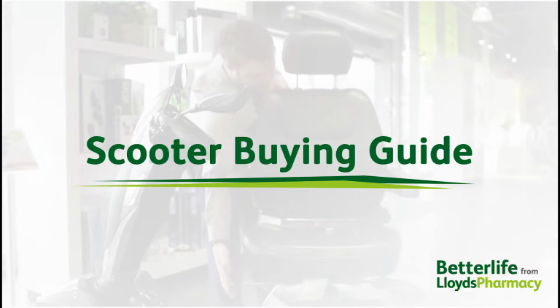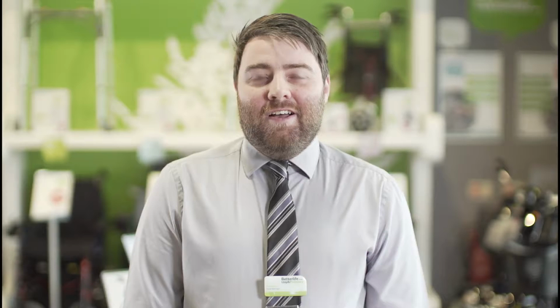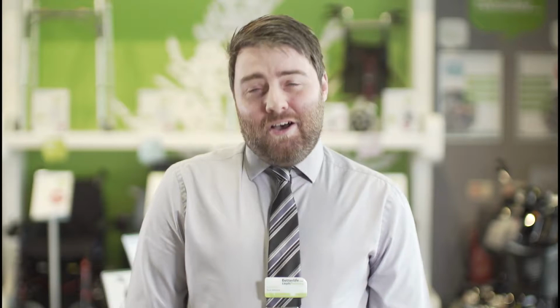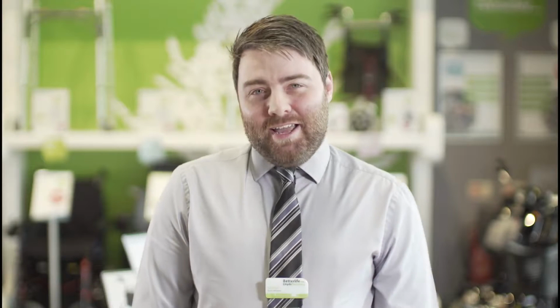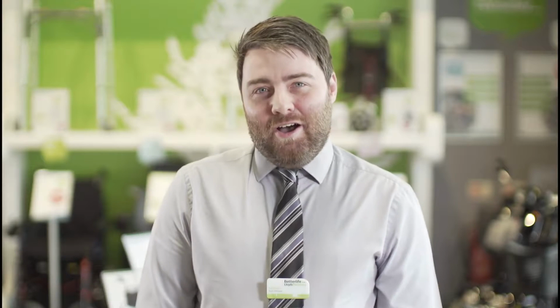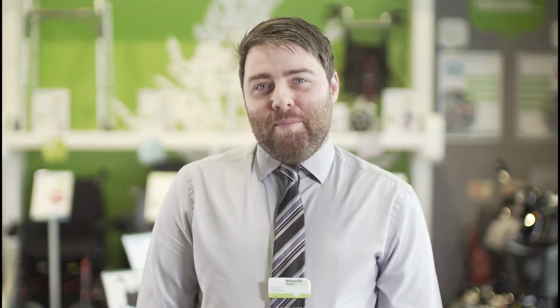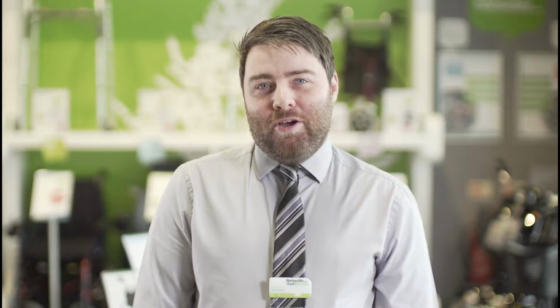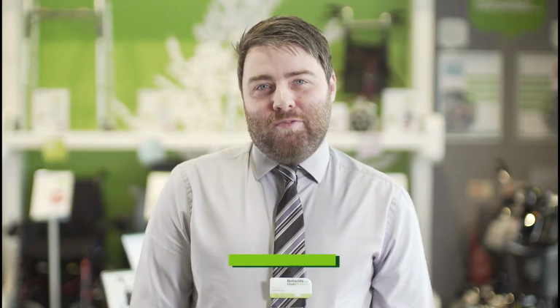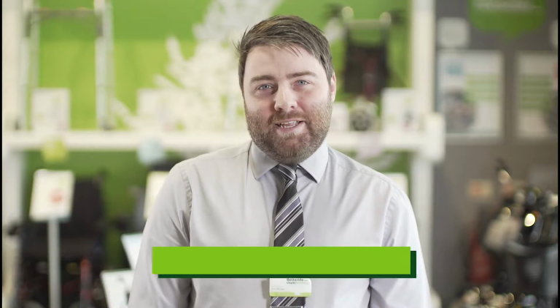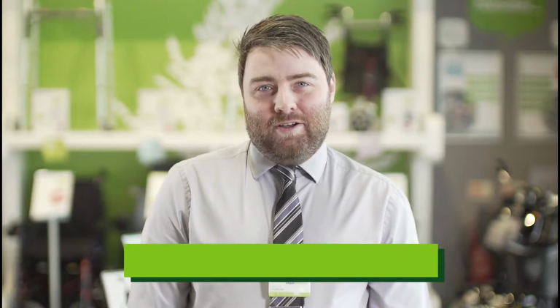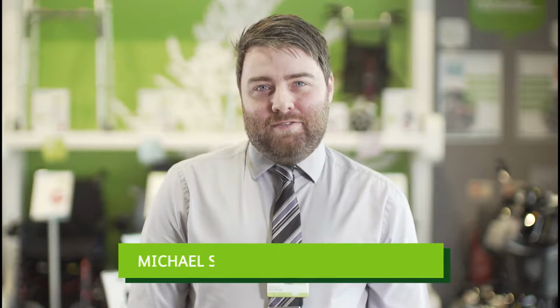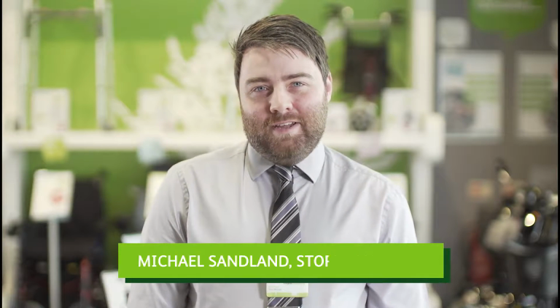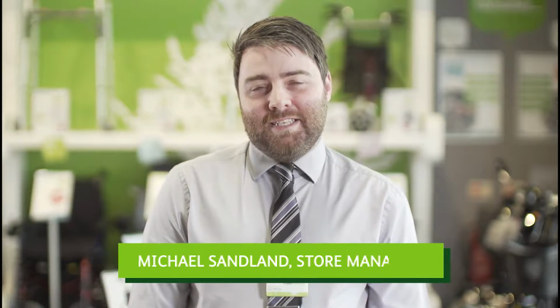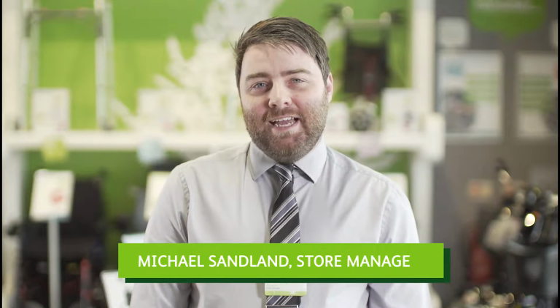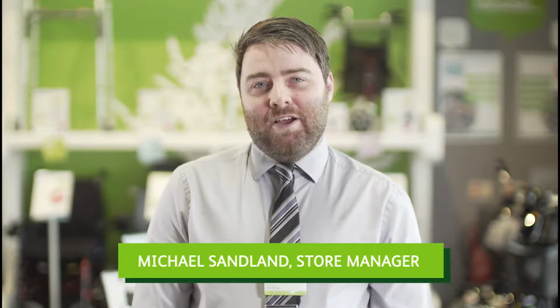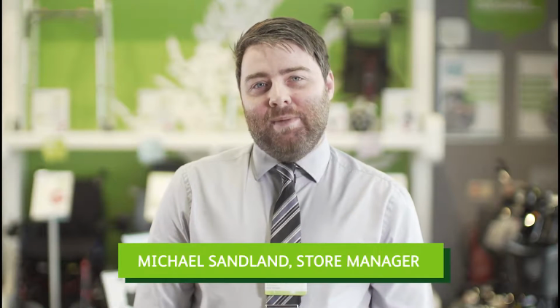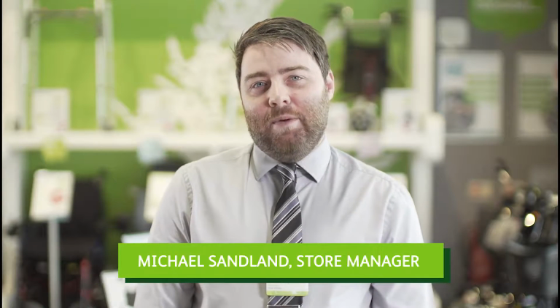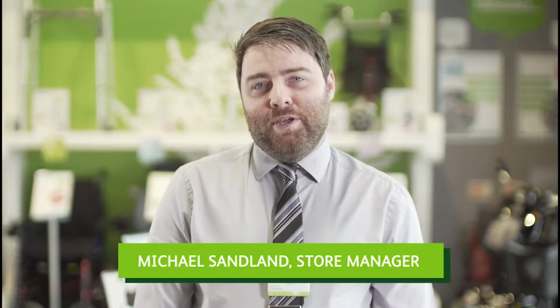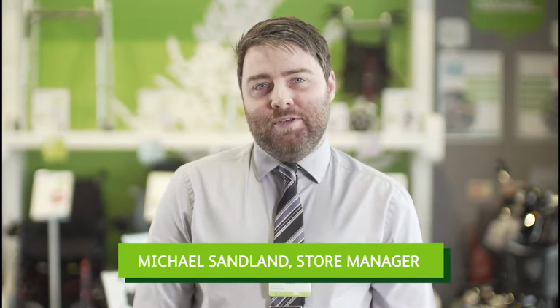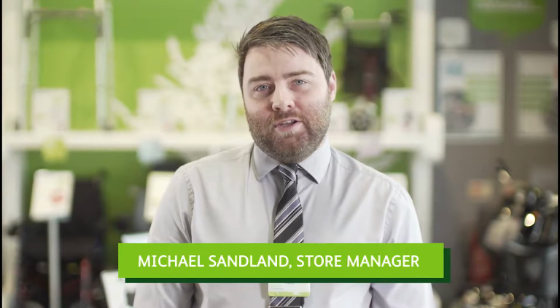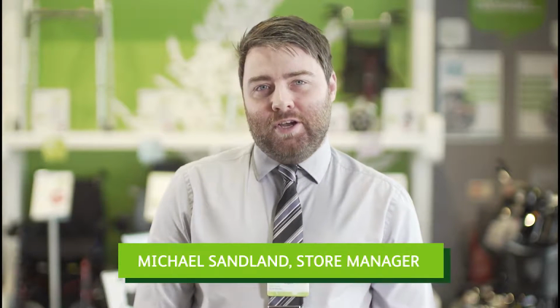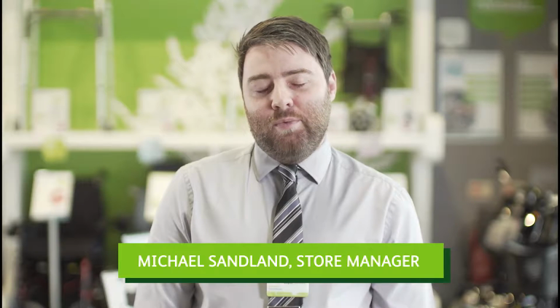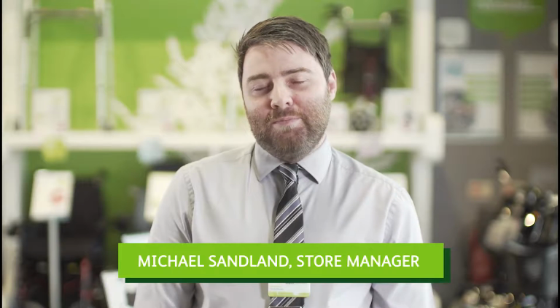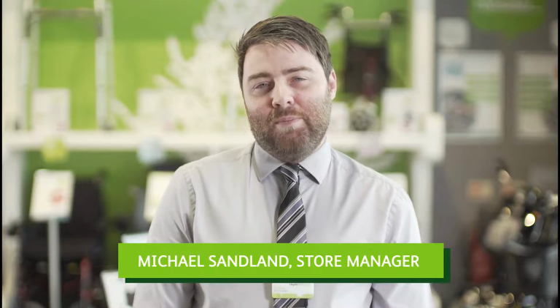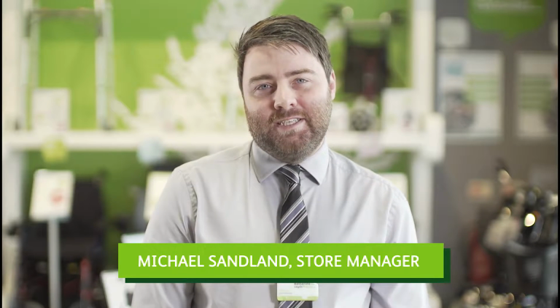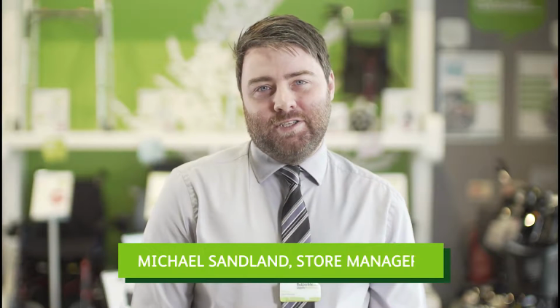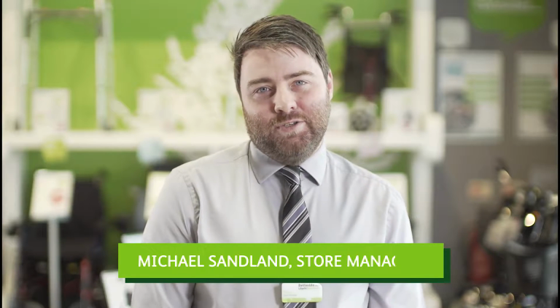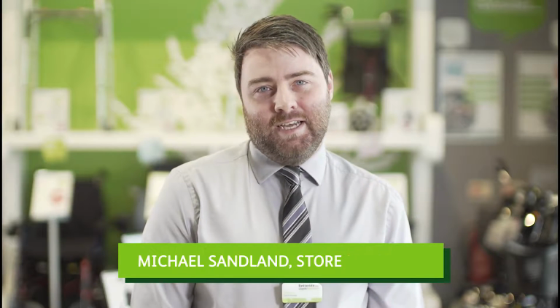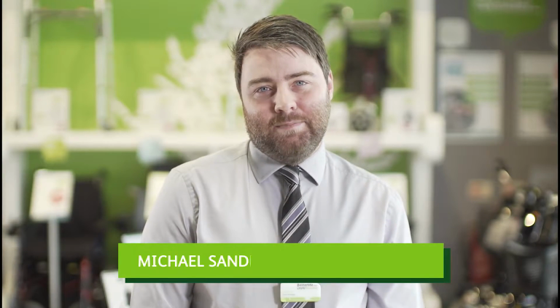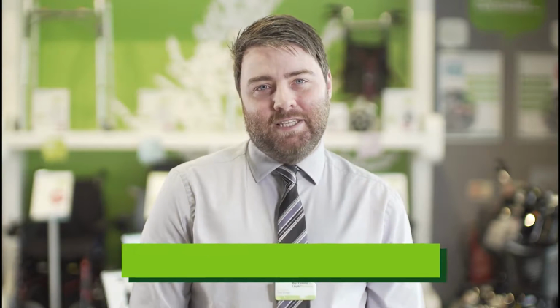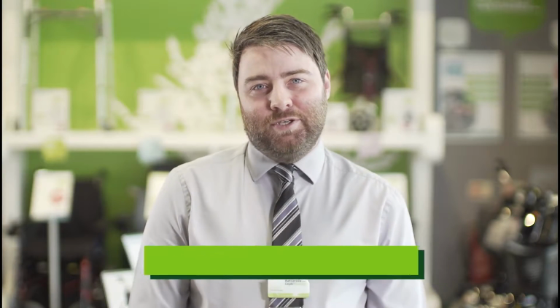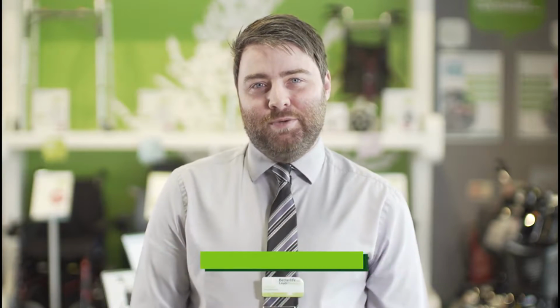Hi, I'm Michael from Betterlife and today I'm going to be helping you decide which mobility scooter is best for you.